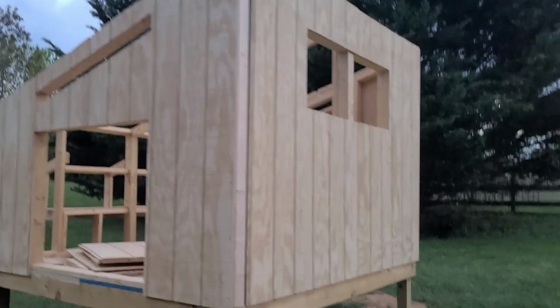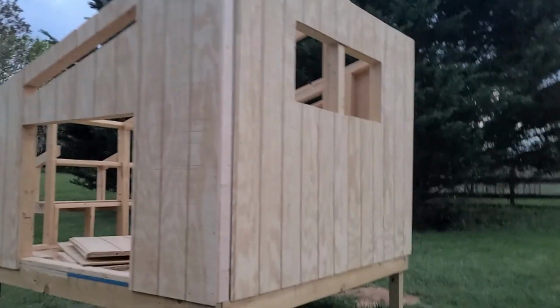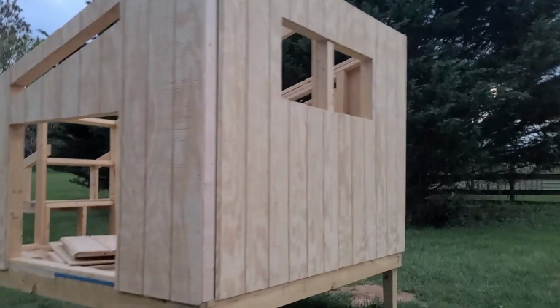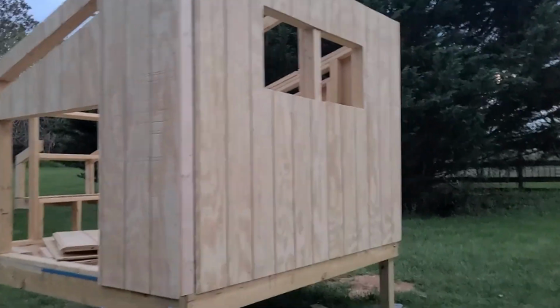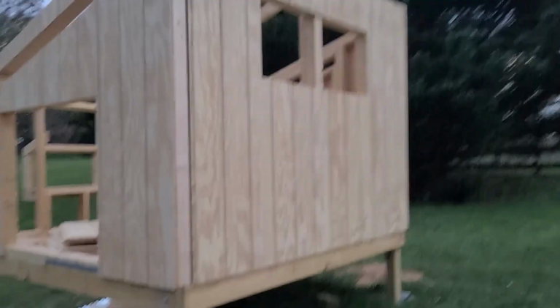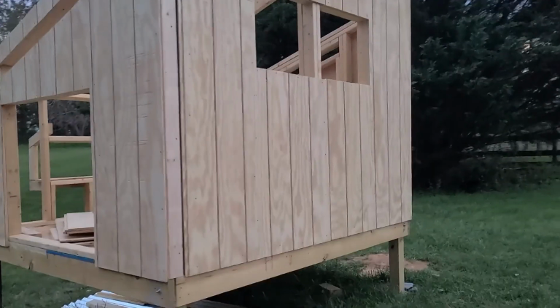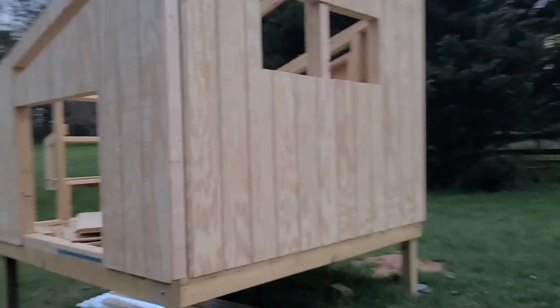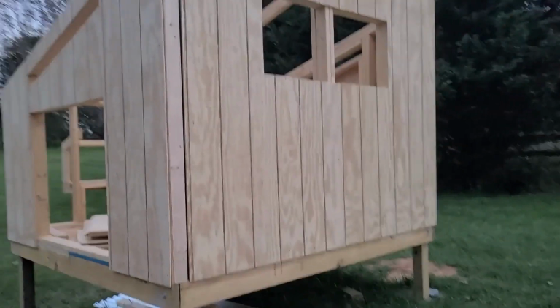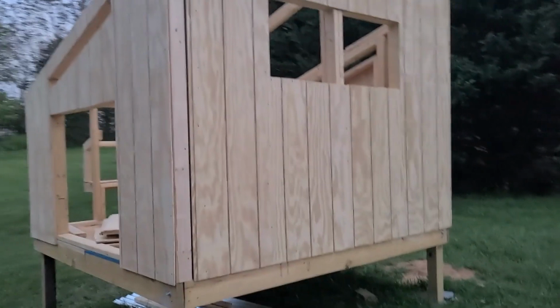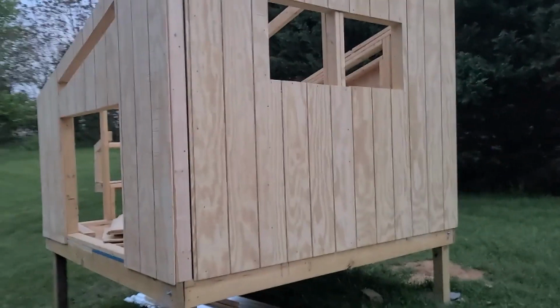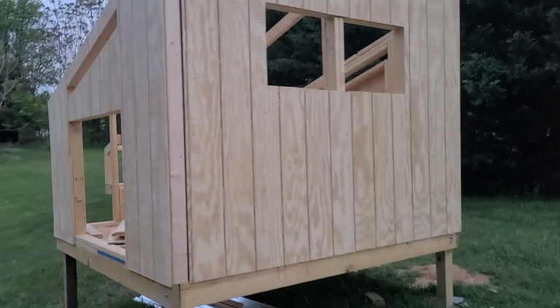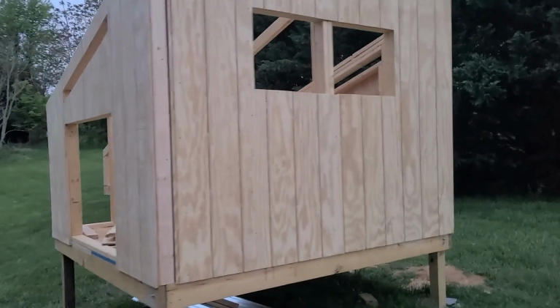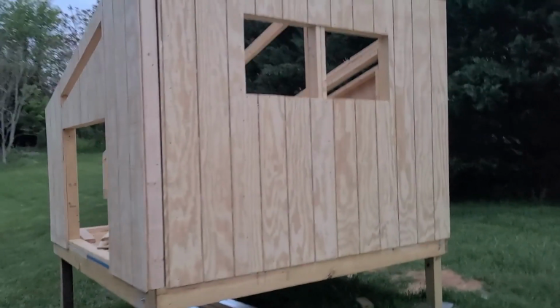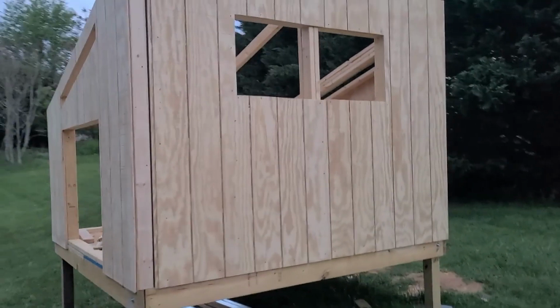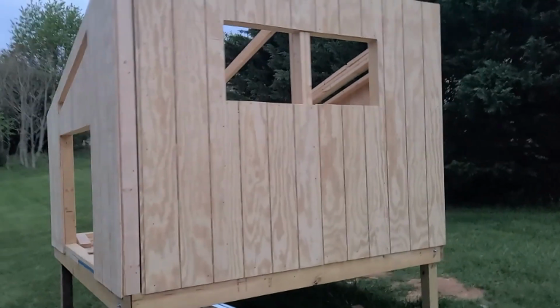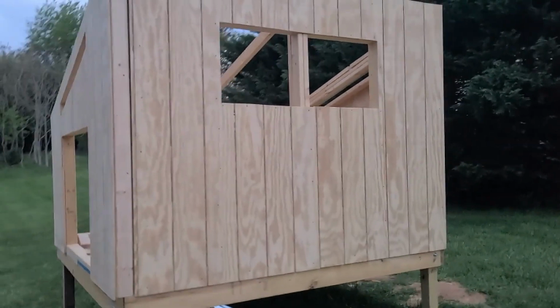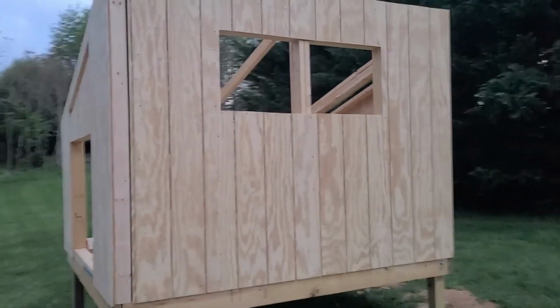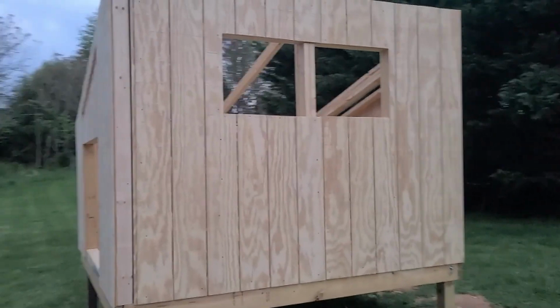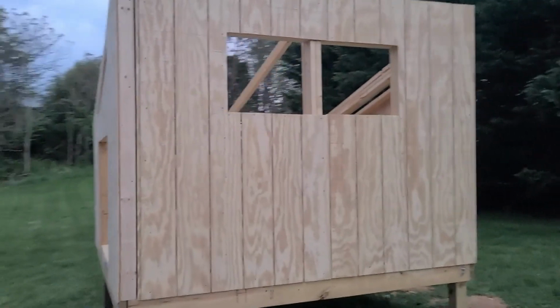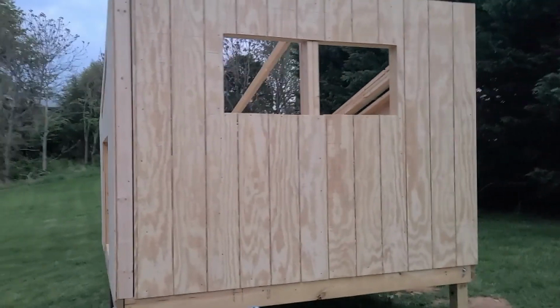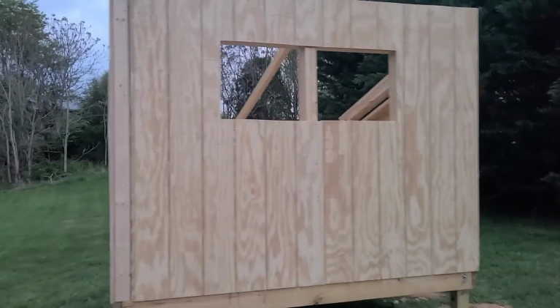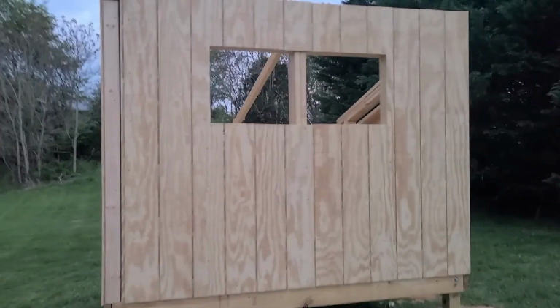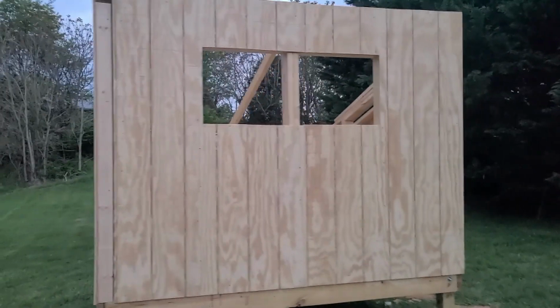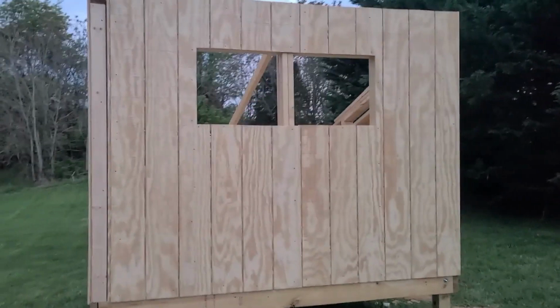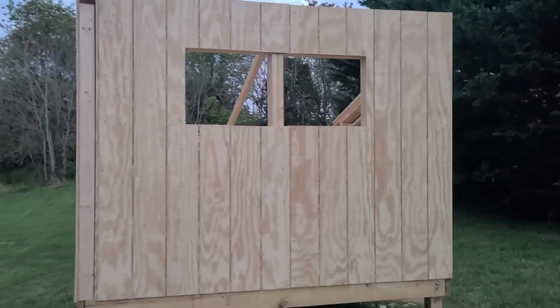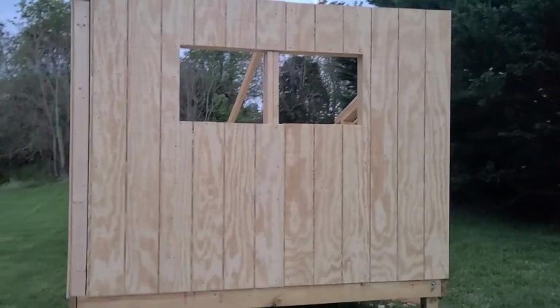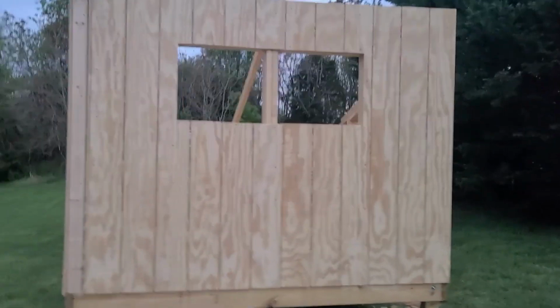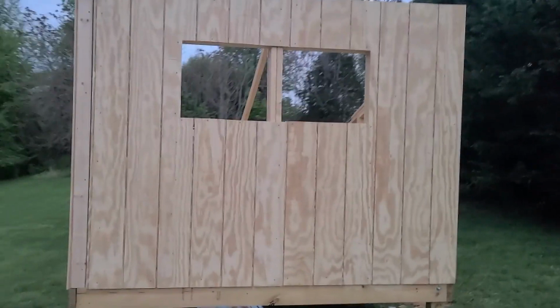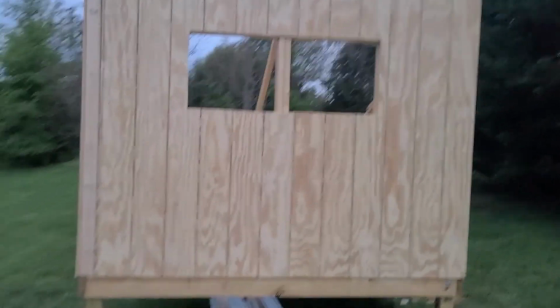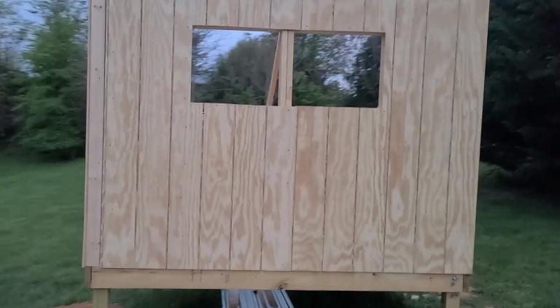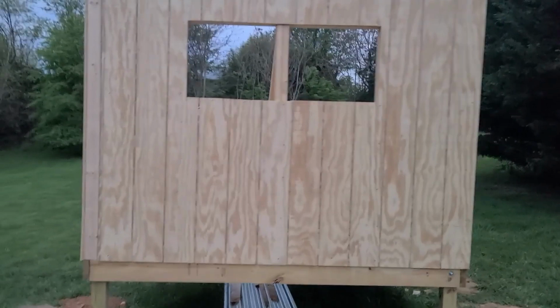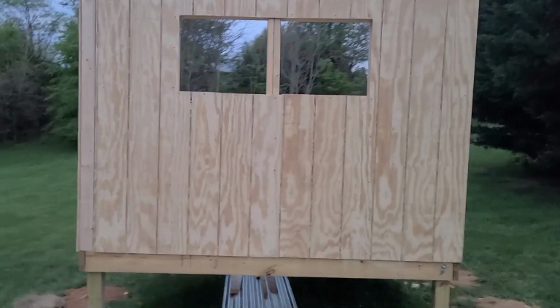Here's a video of when we were building the coop. There are two windows on the front.